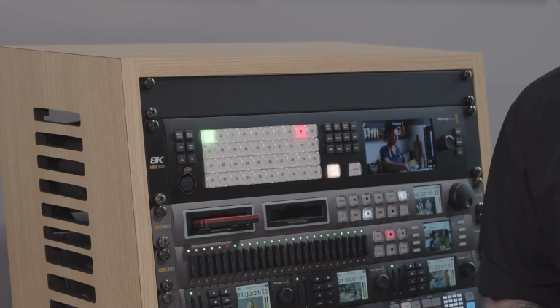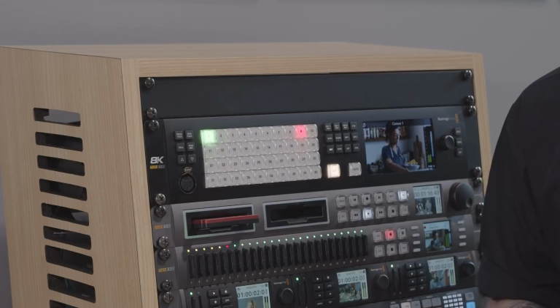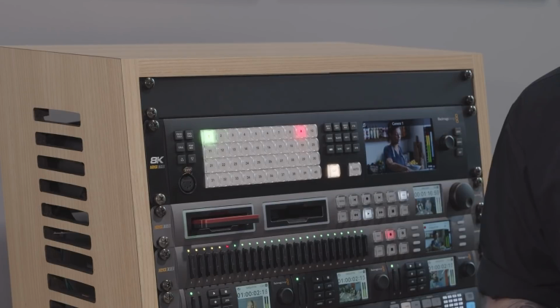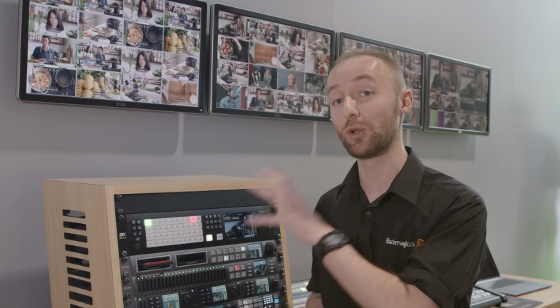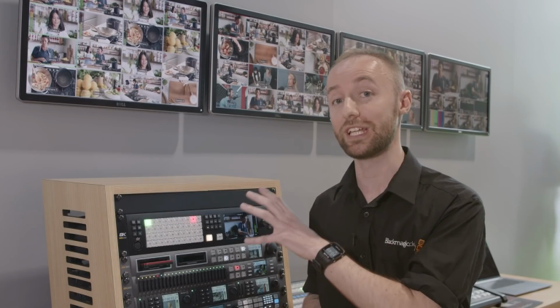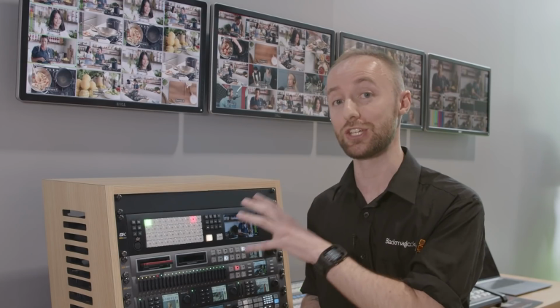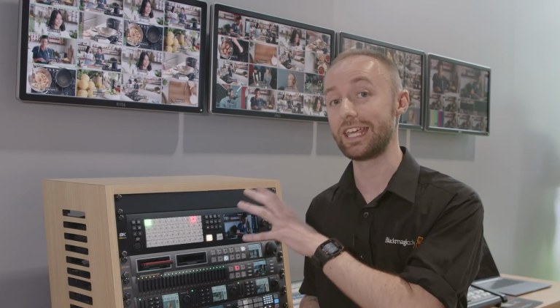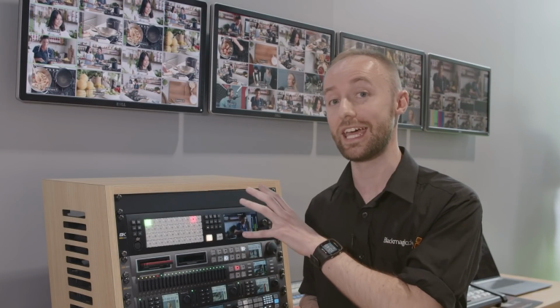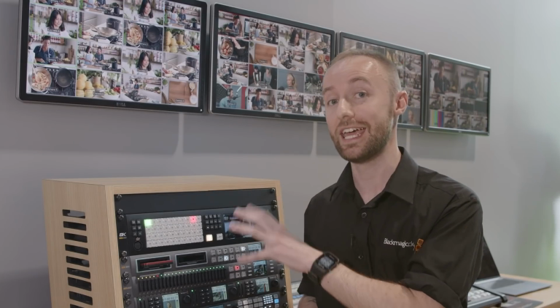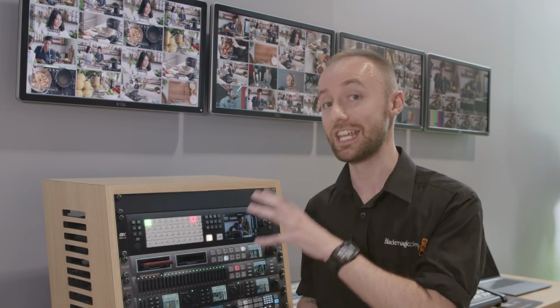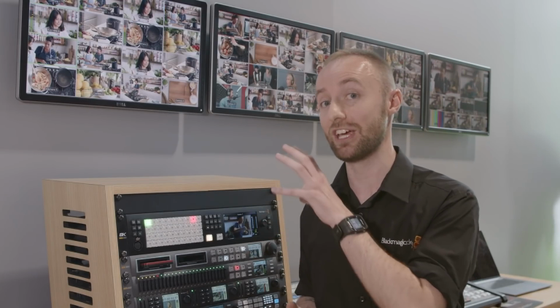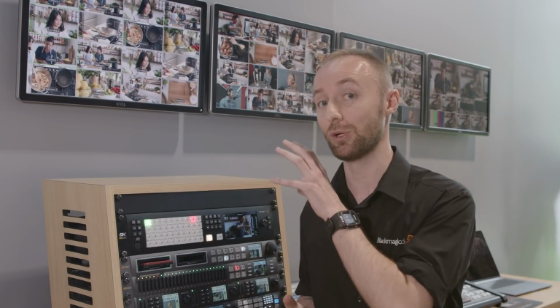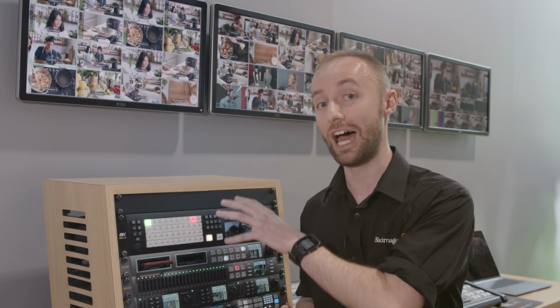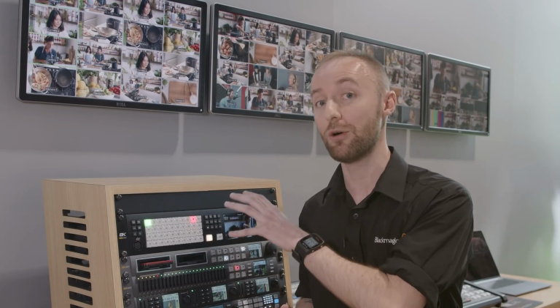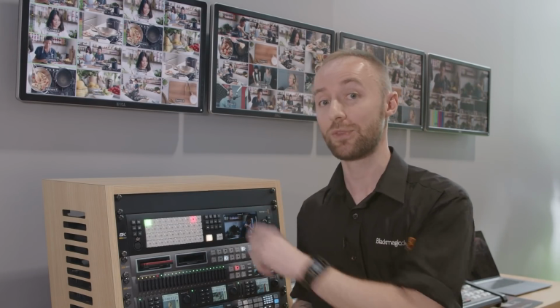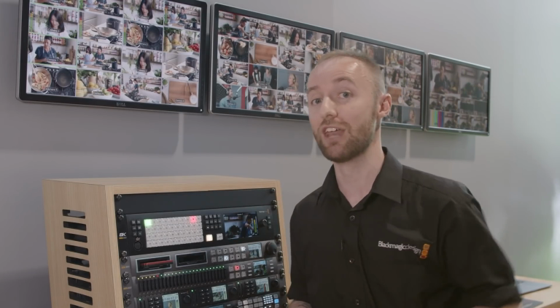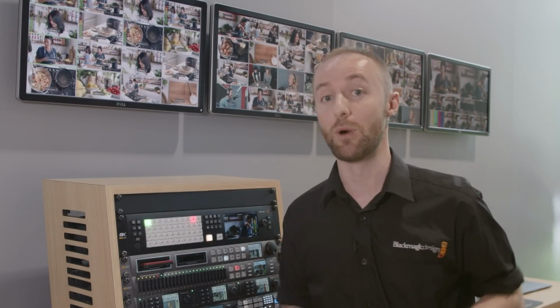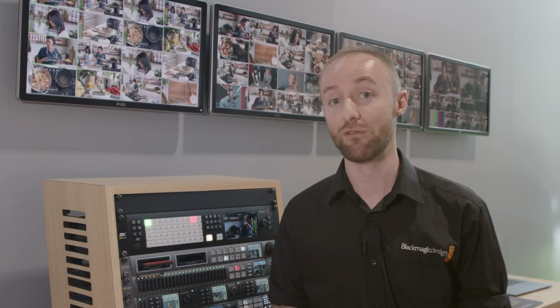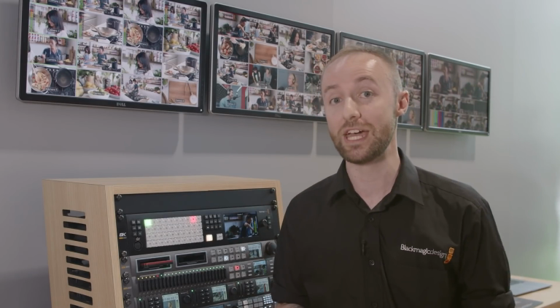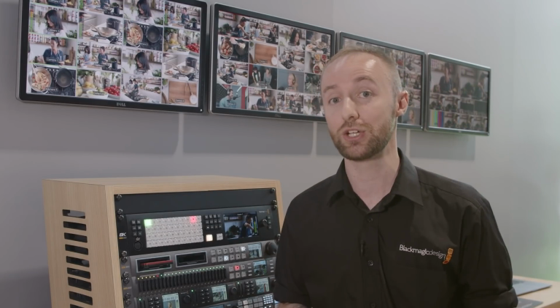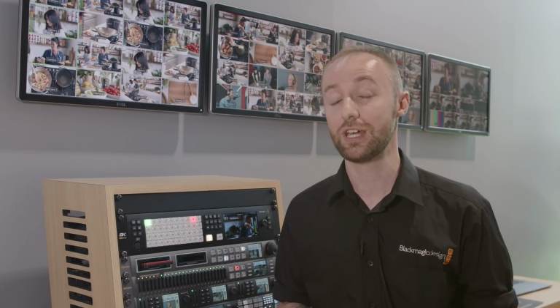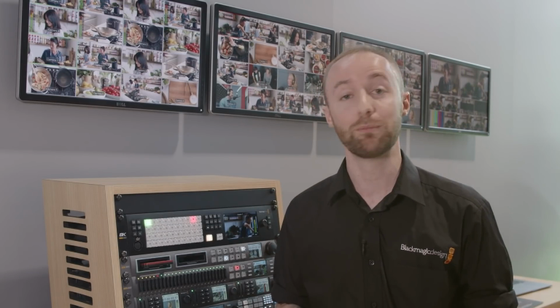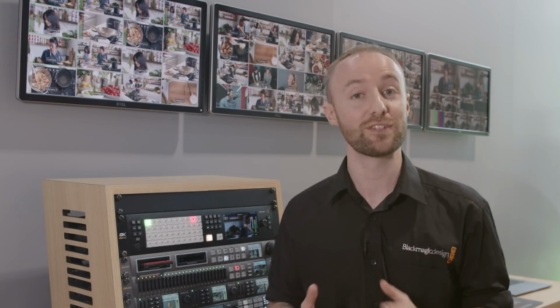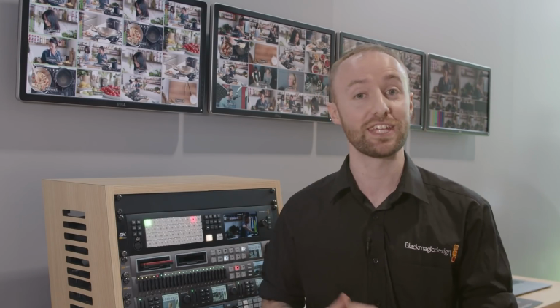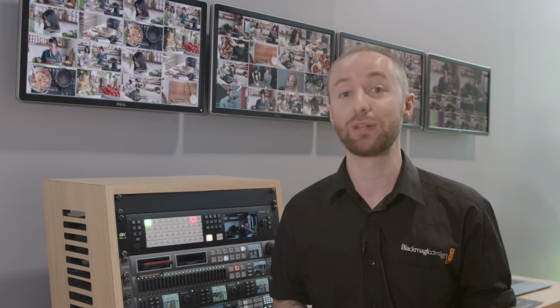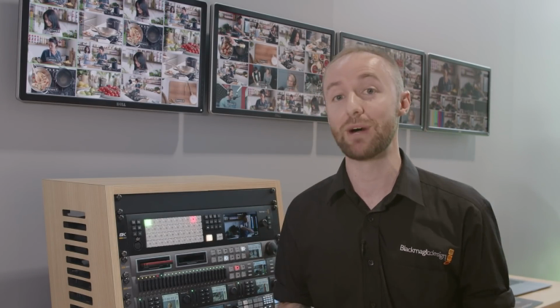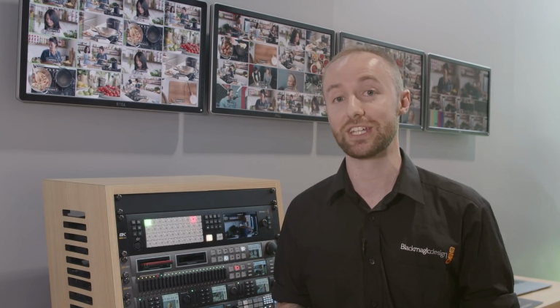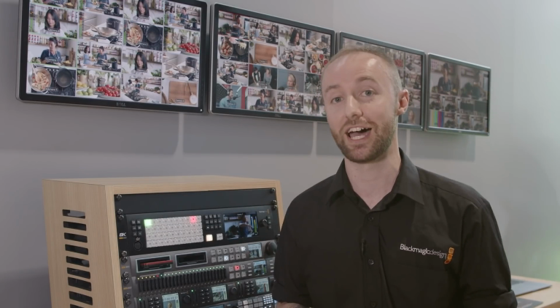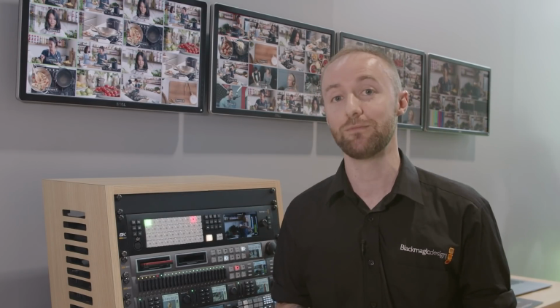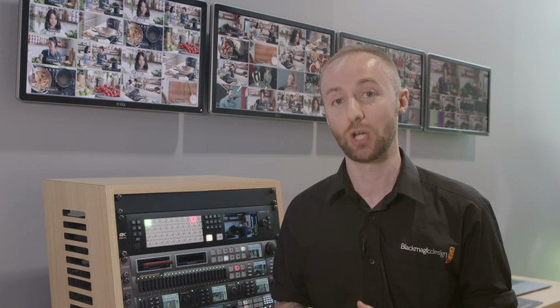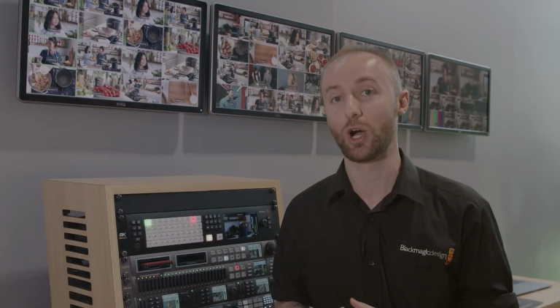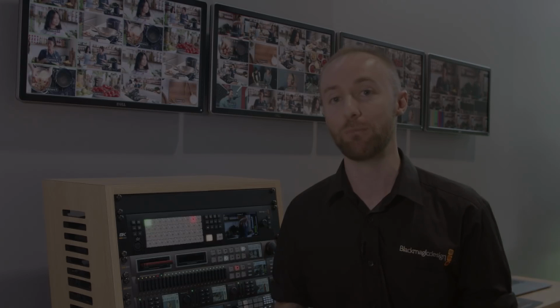The ATEM Constellation 8K is available now, and for more information please visit blackmagicdesign.com.